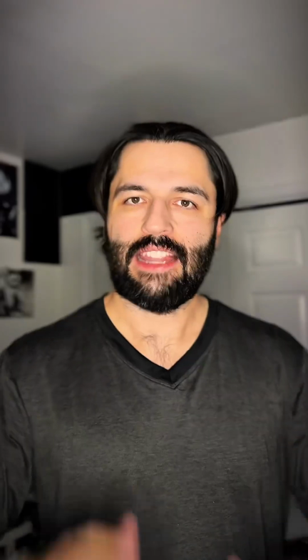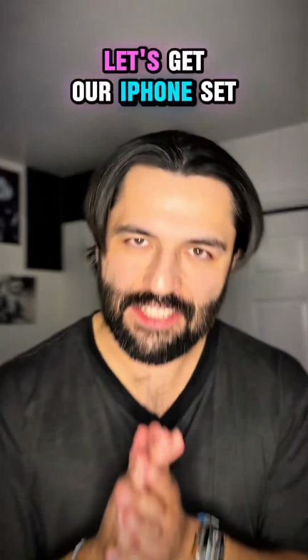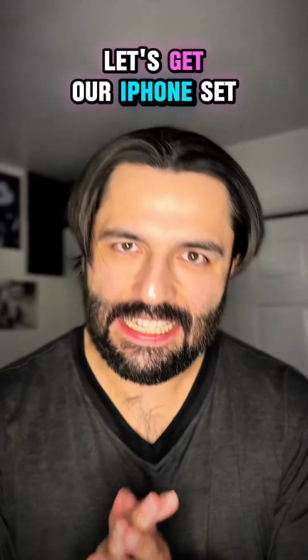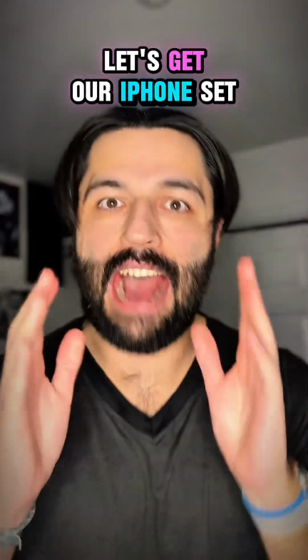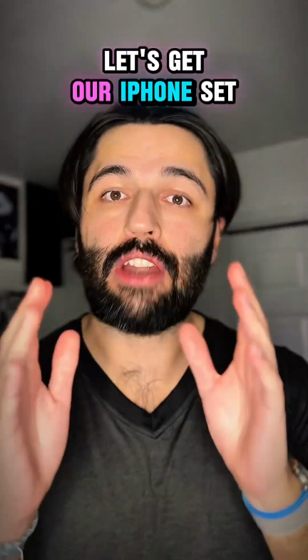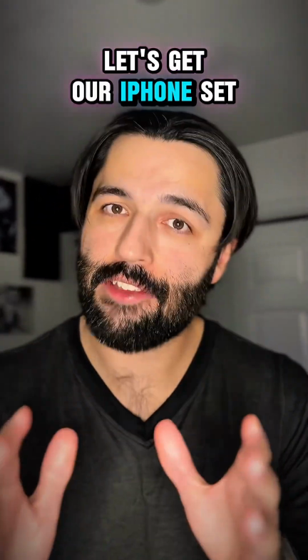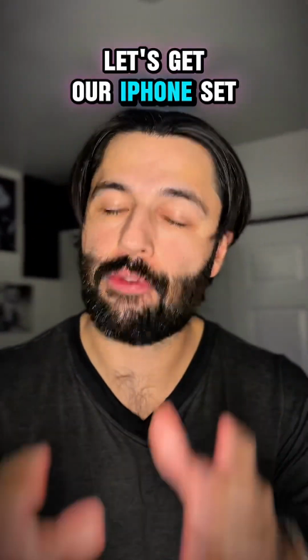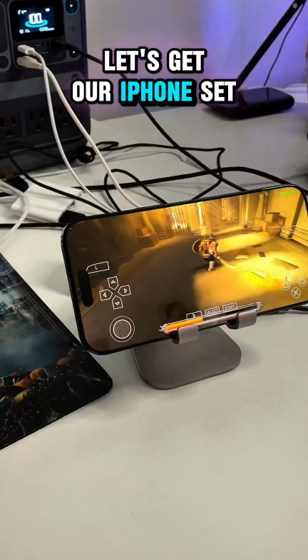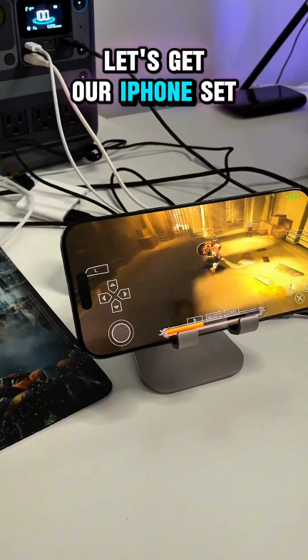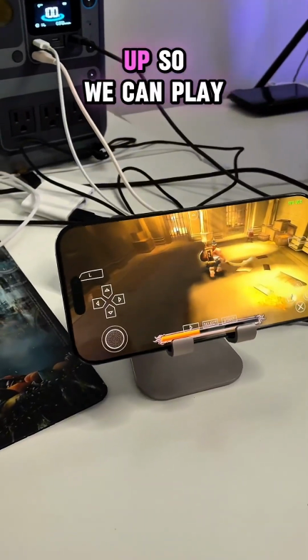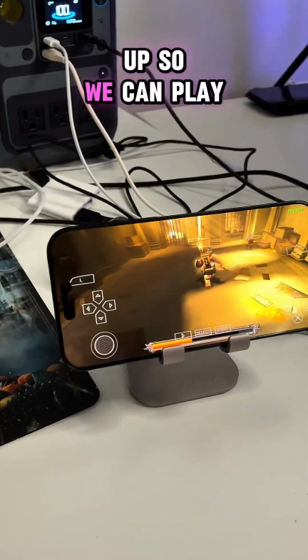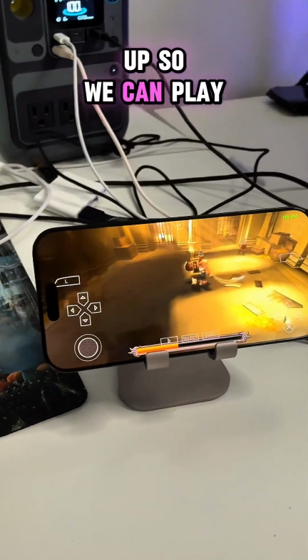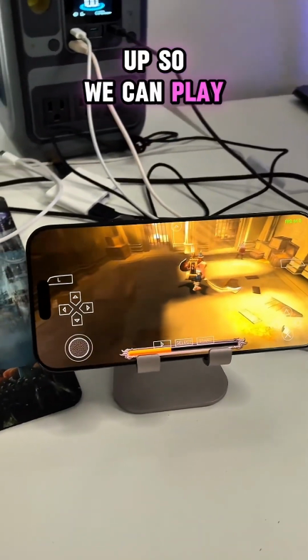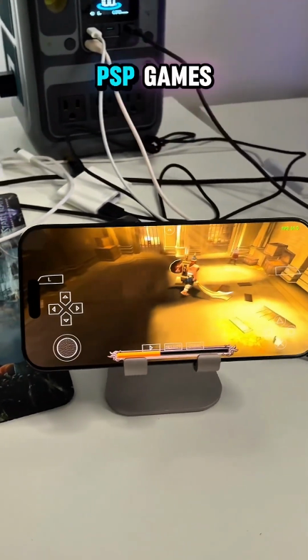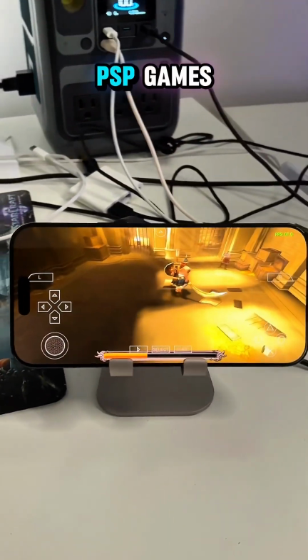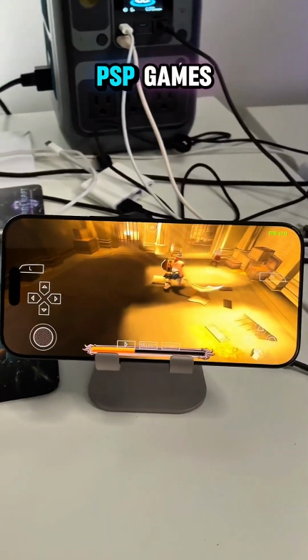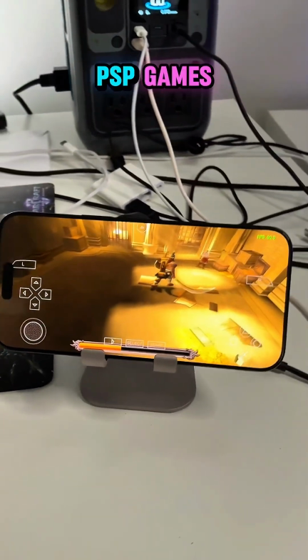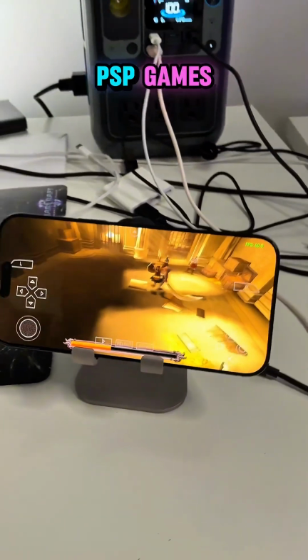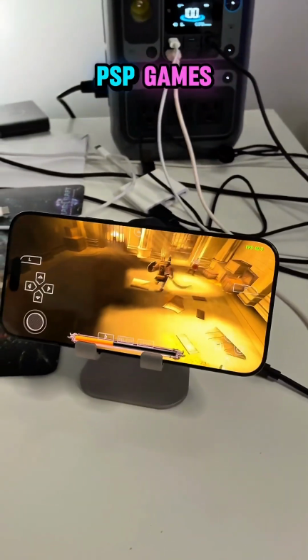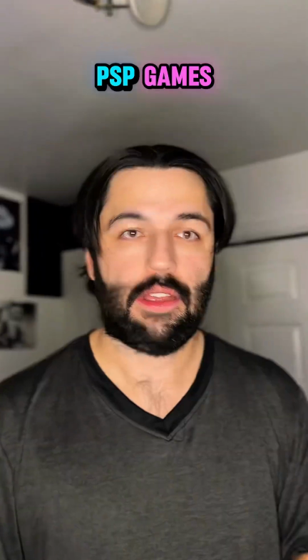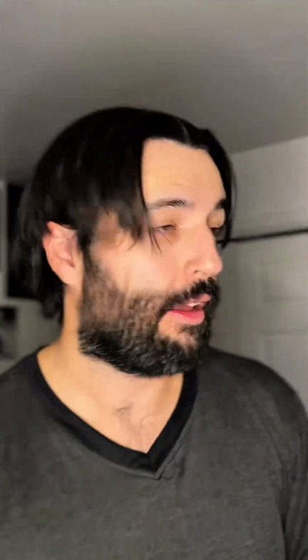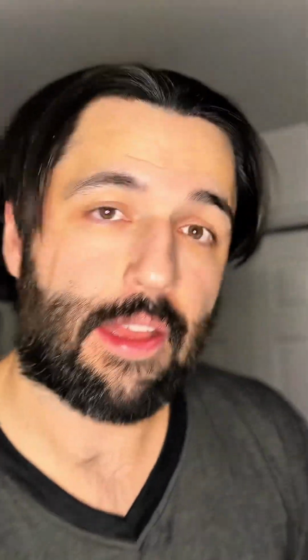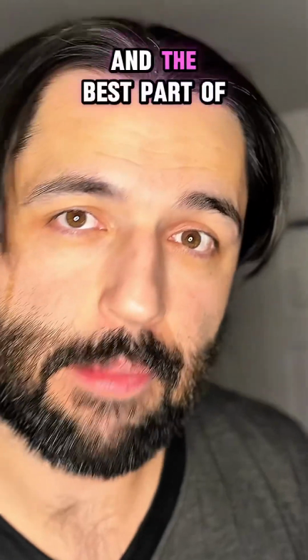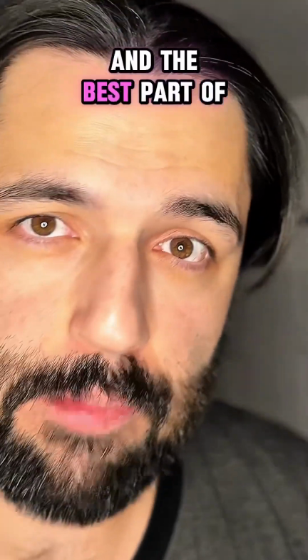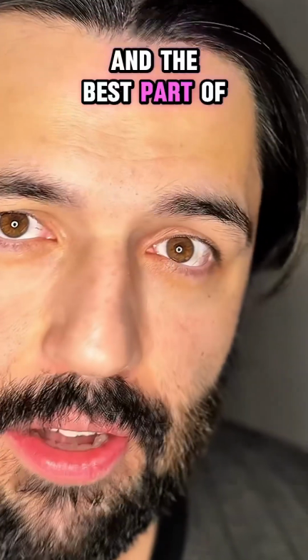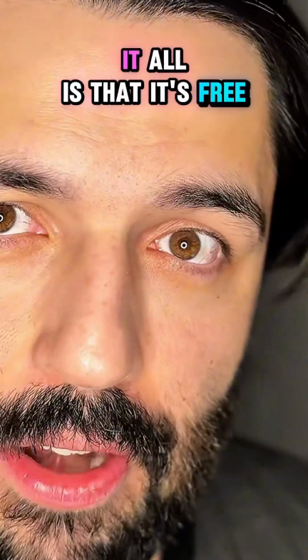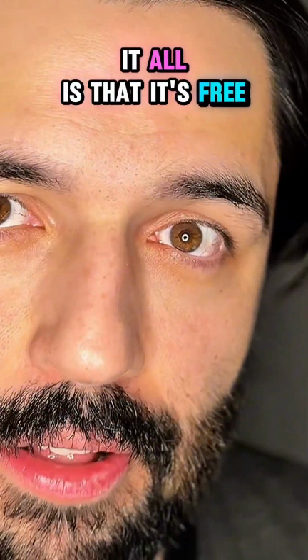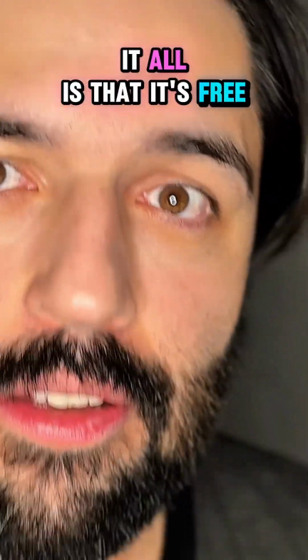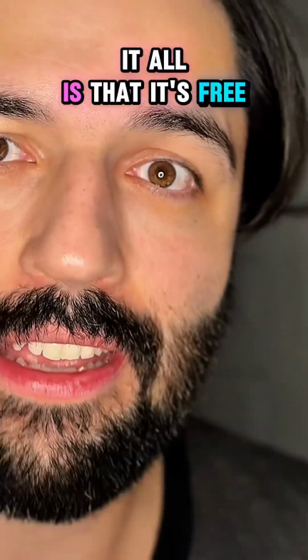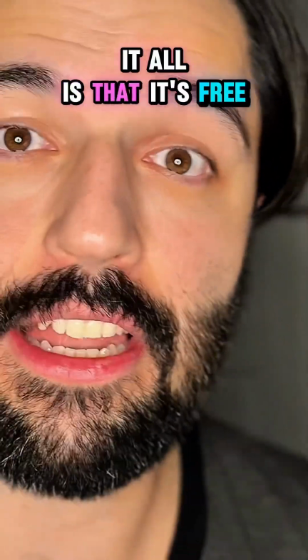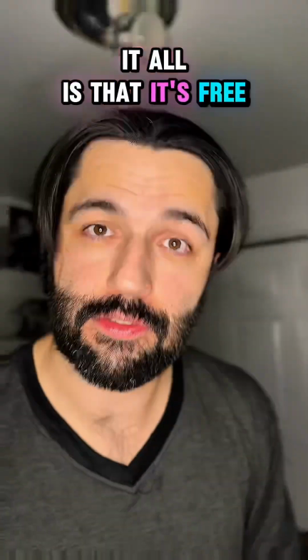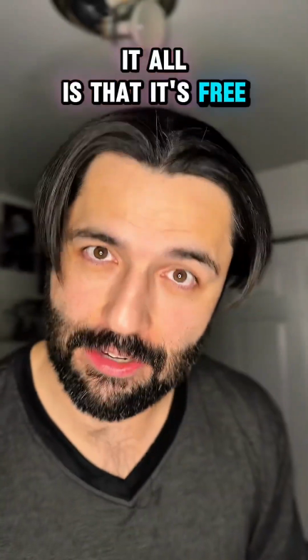Let's get our iPhone set up so it can play PSP games. And the best part of it all is that it's free.